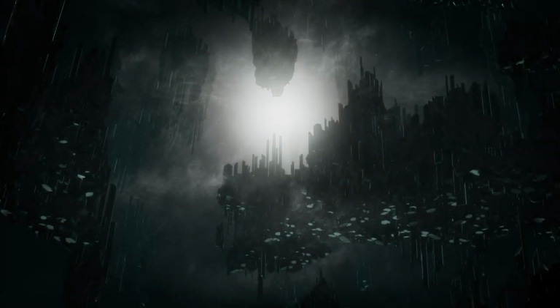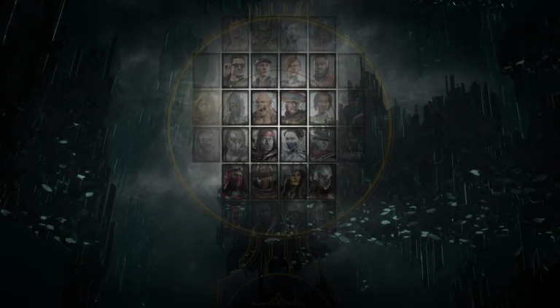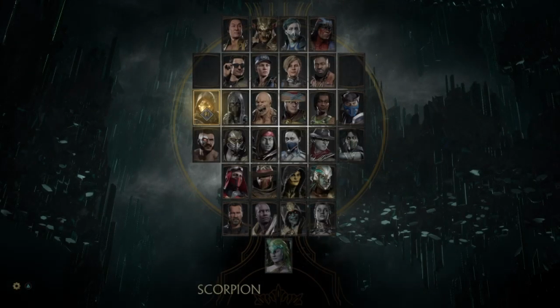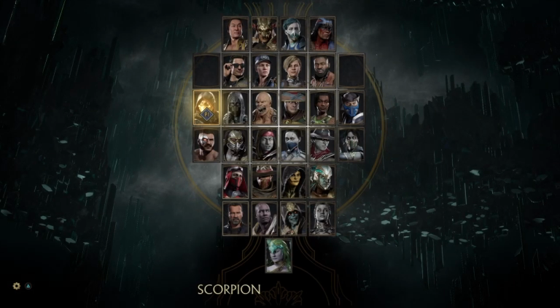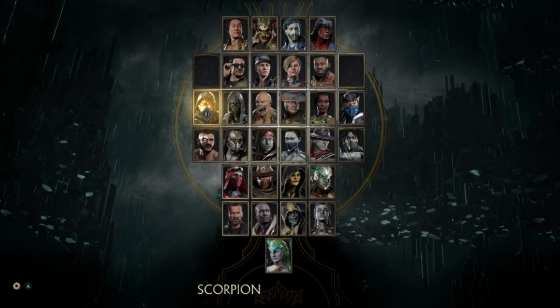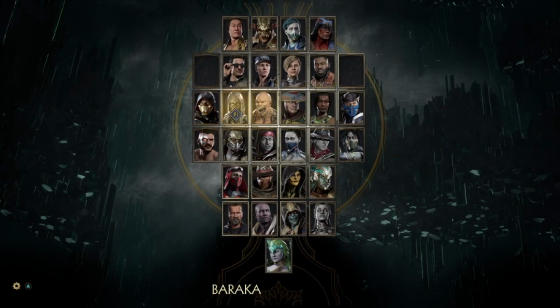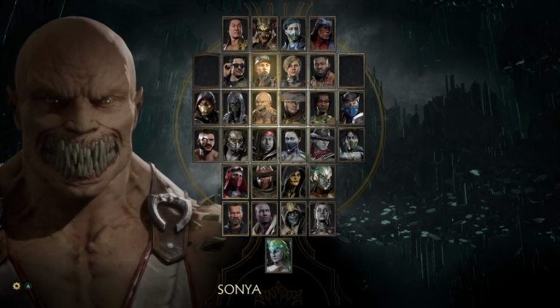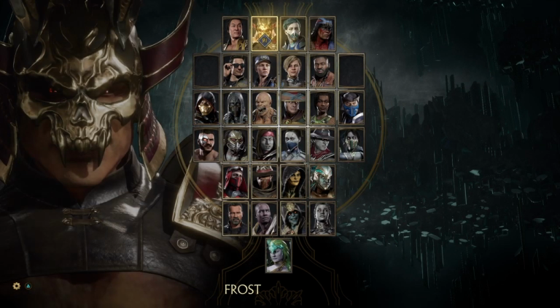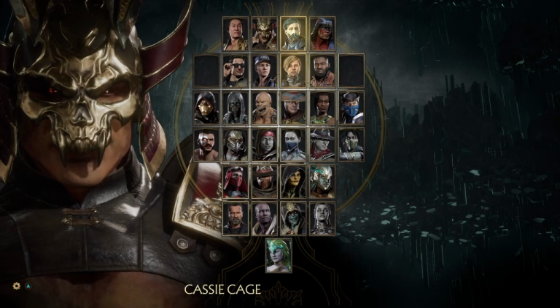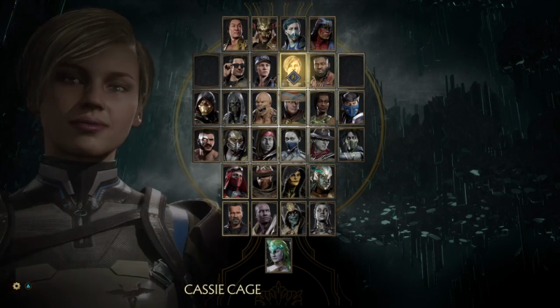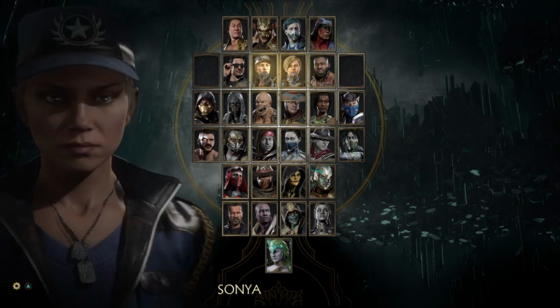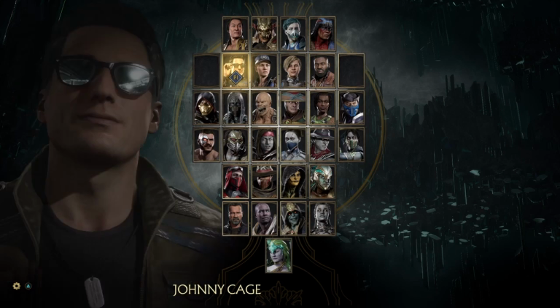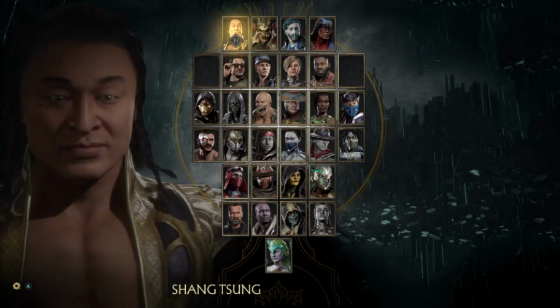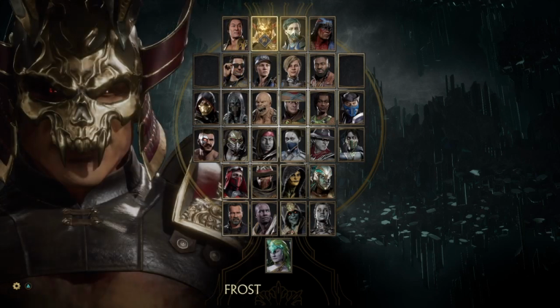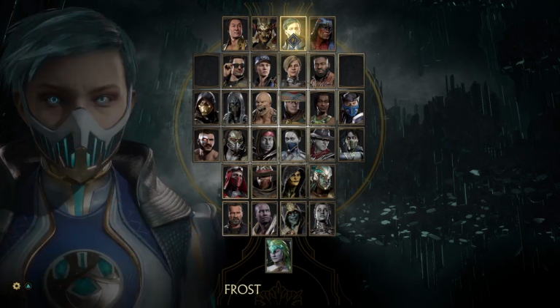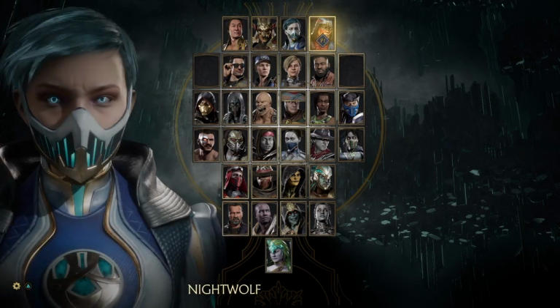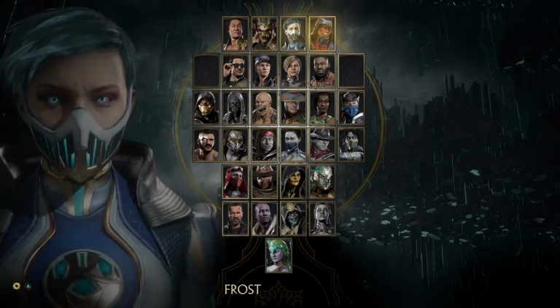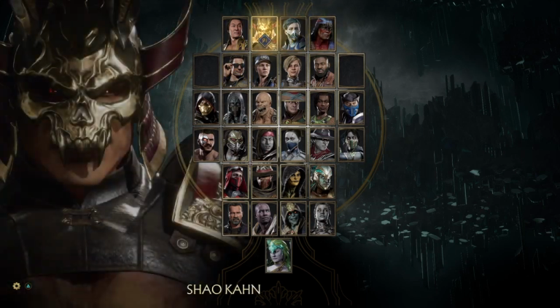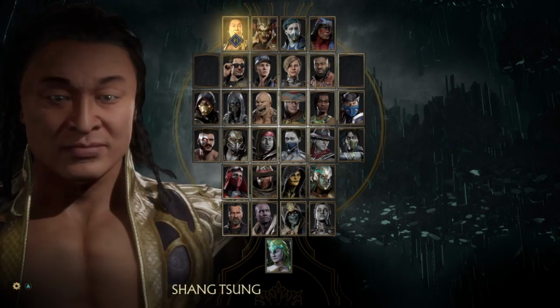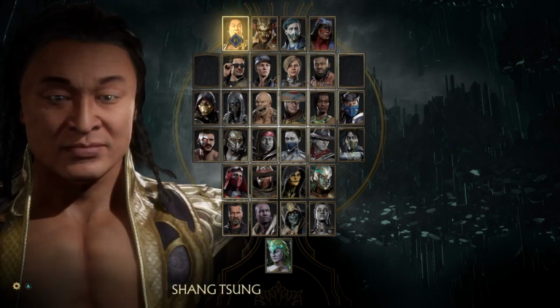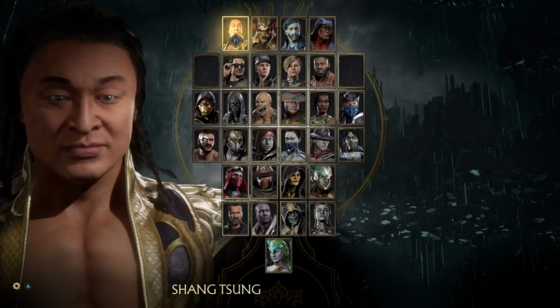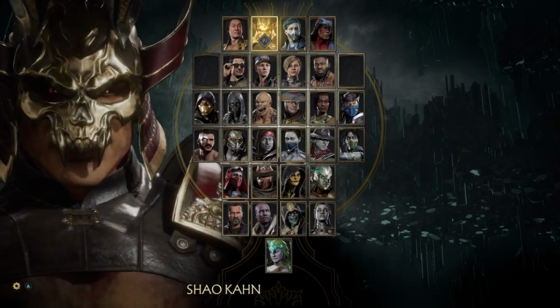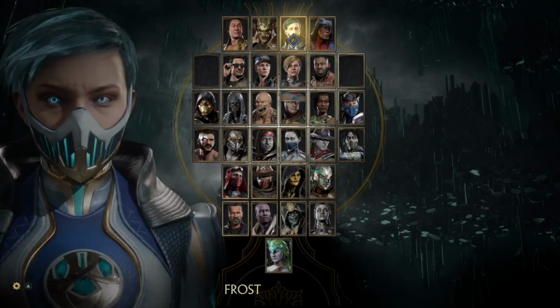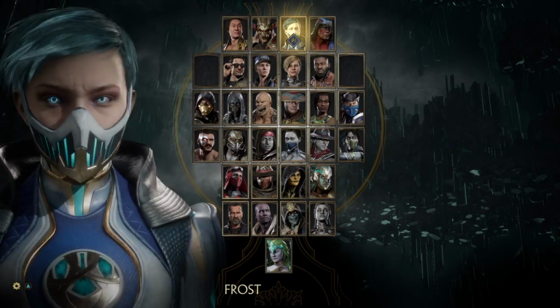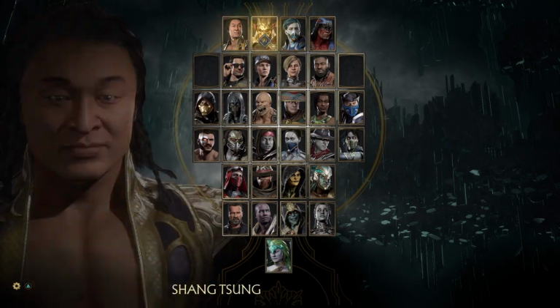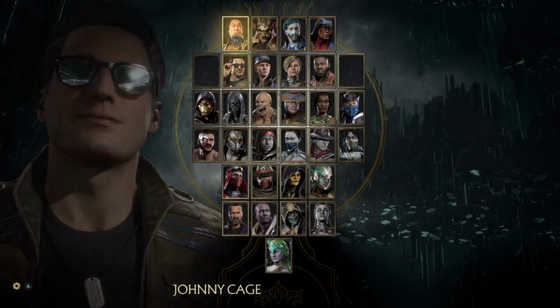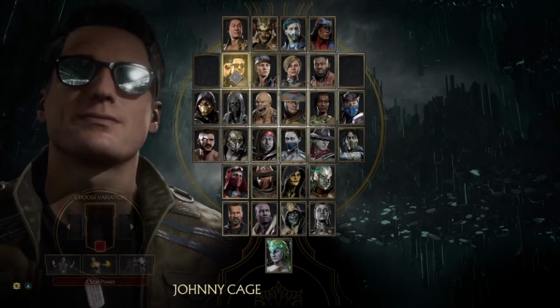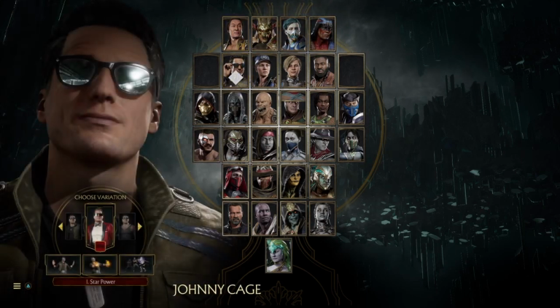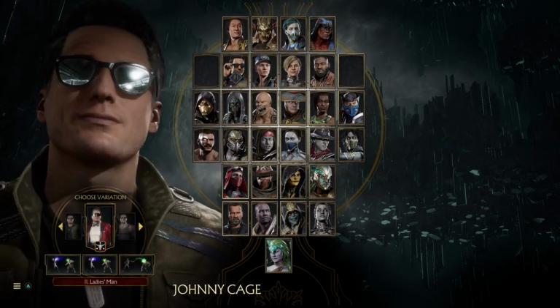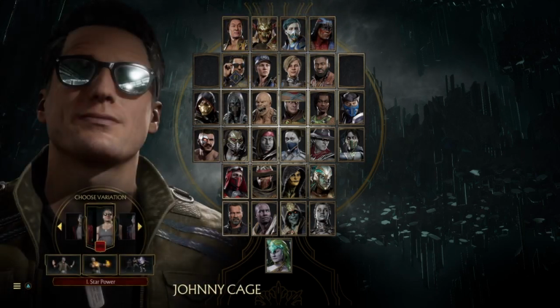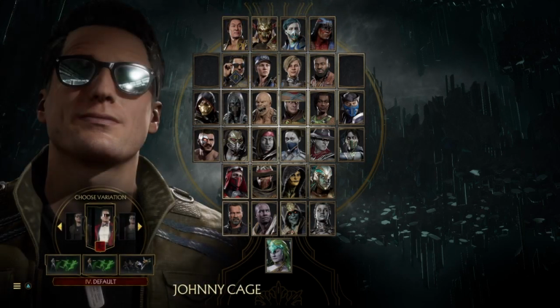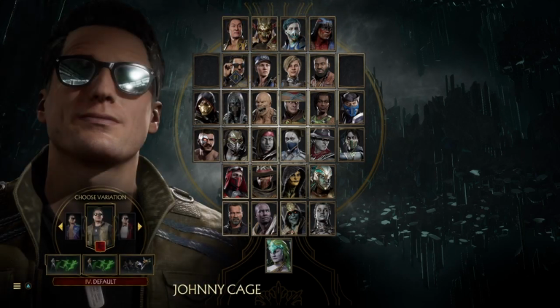Now for Johnny Cage, you need to go for Johnny Cage's down 3 because I think that's where he gets really low to the ground.